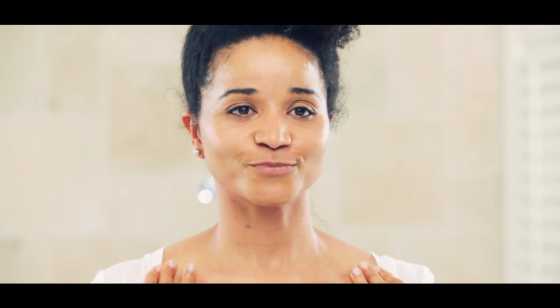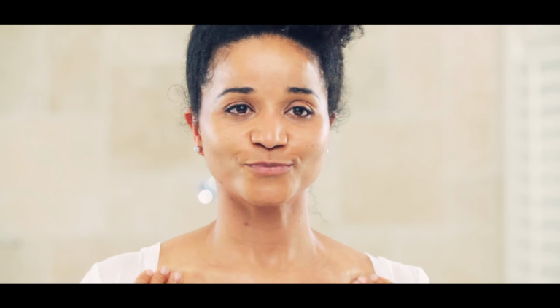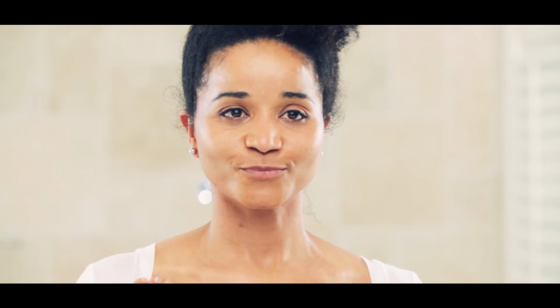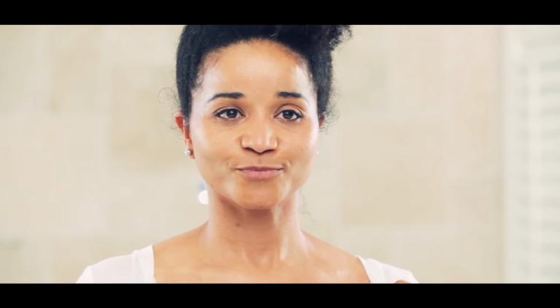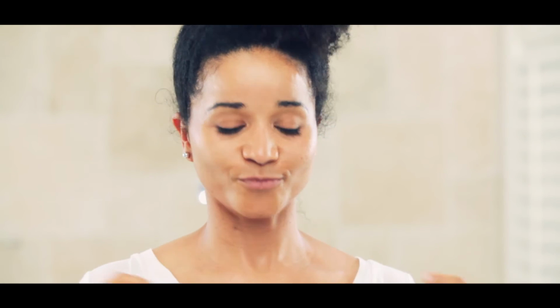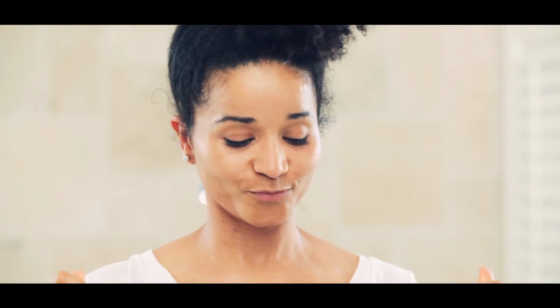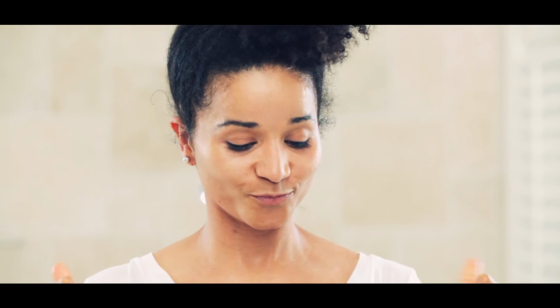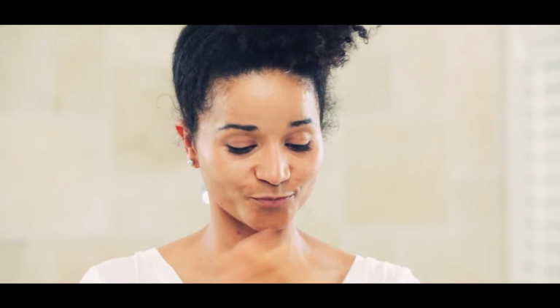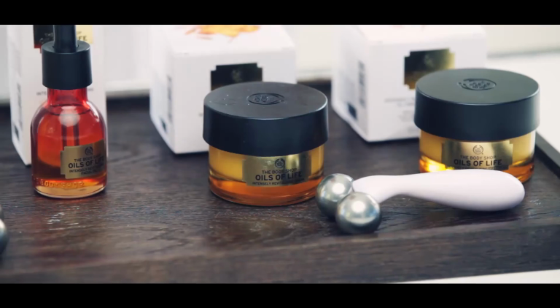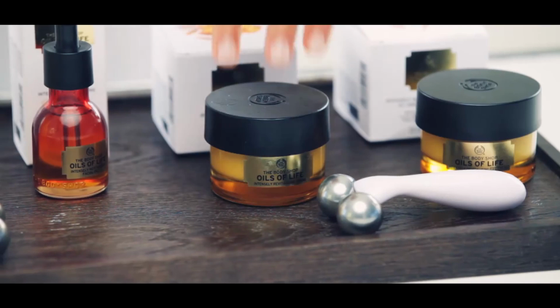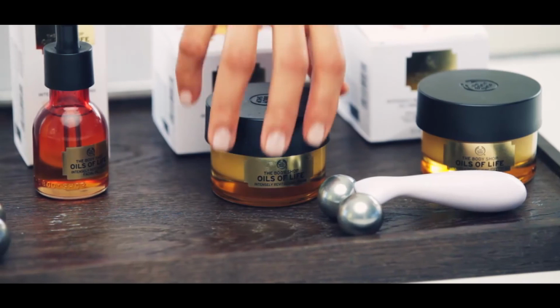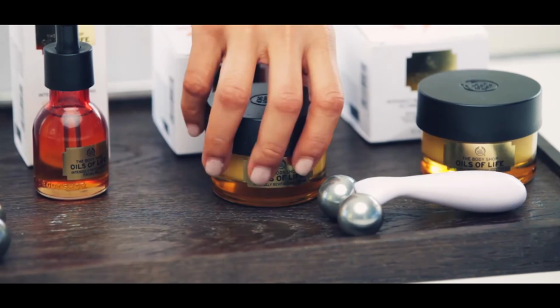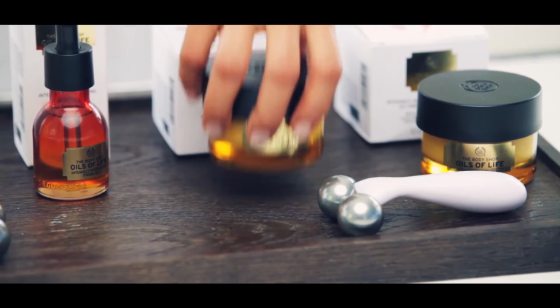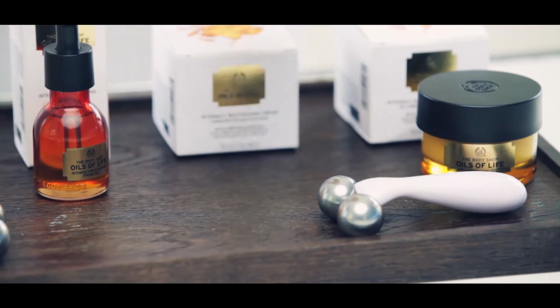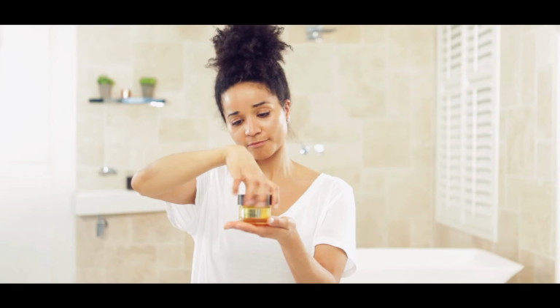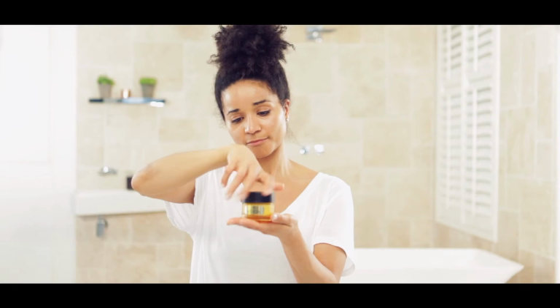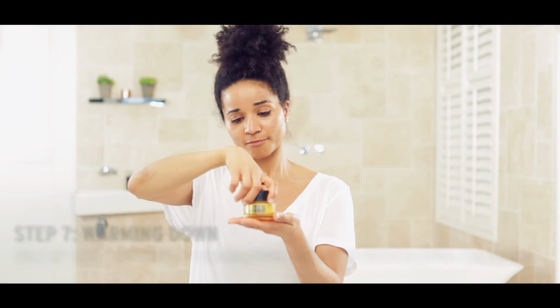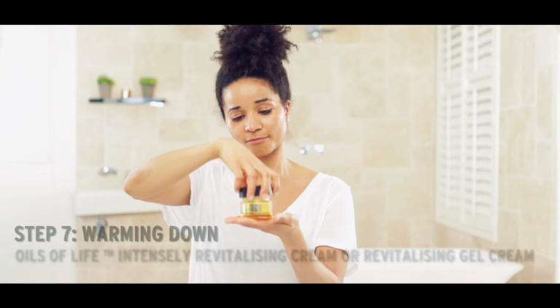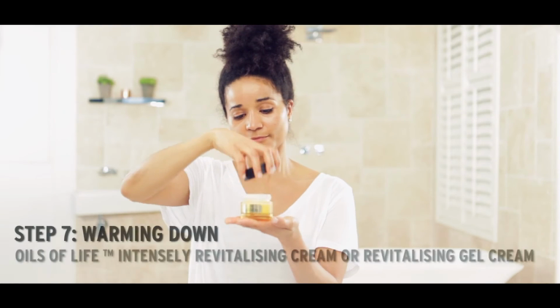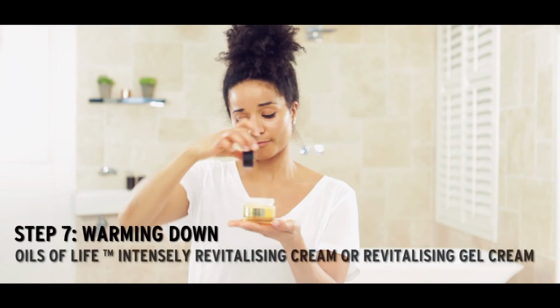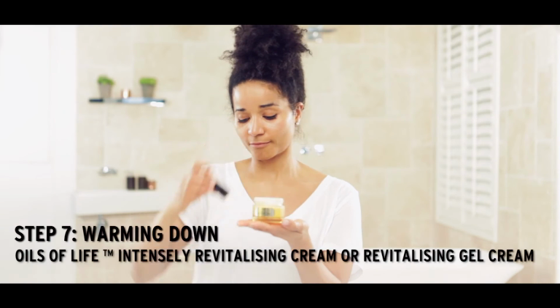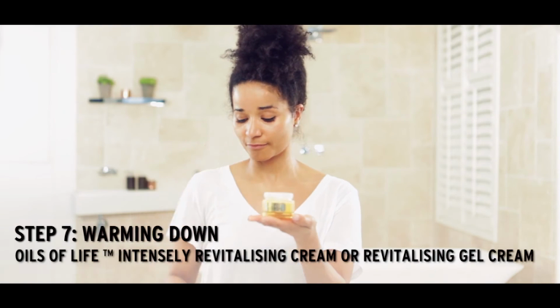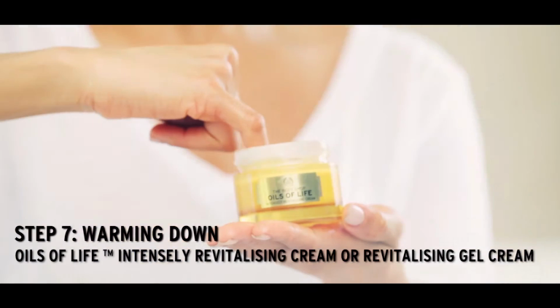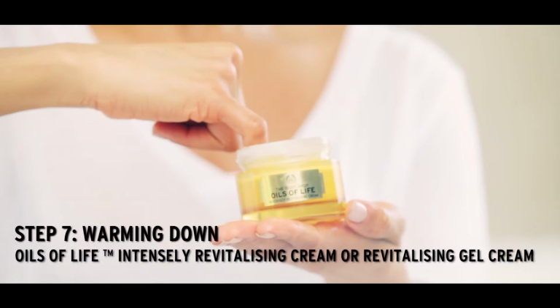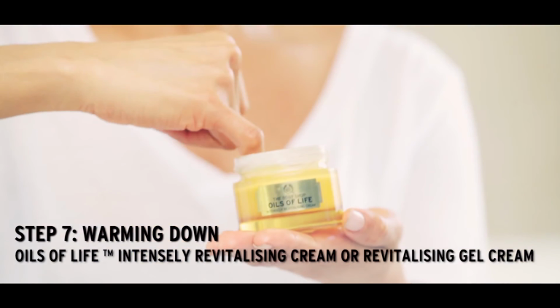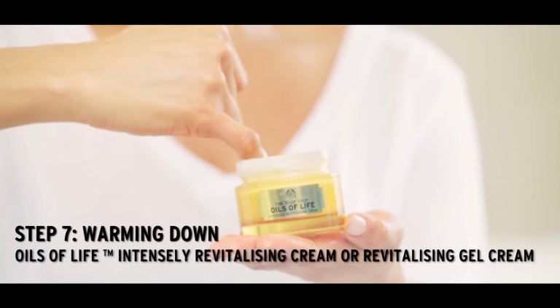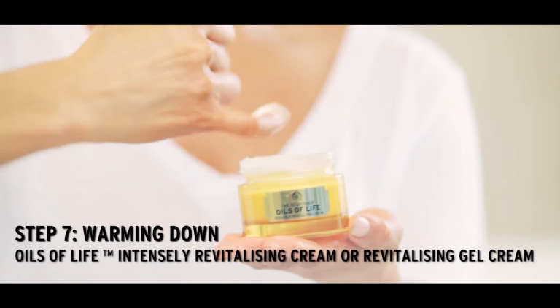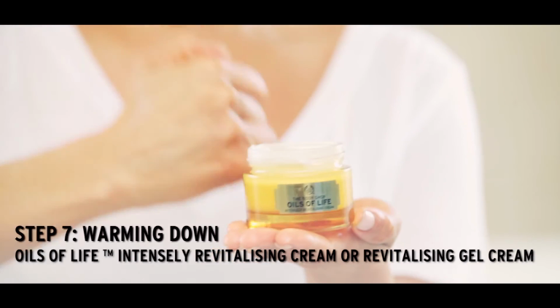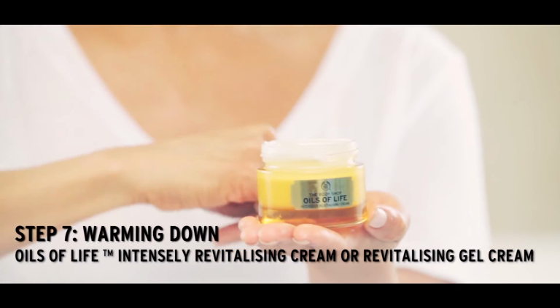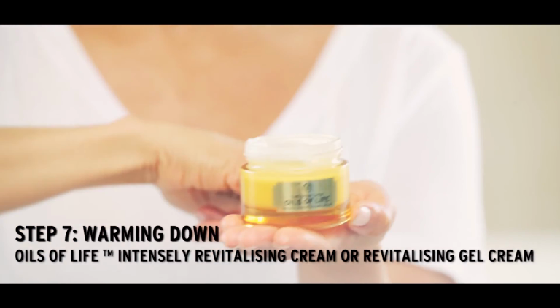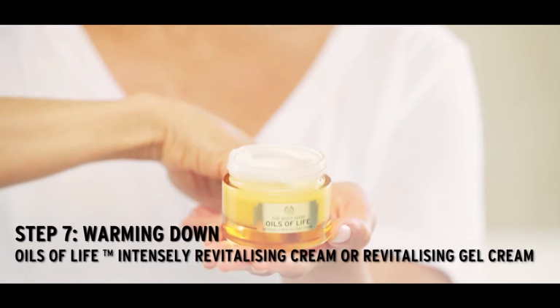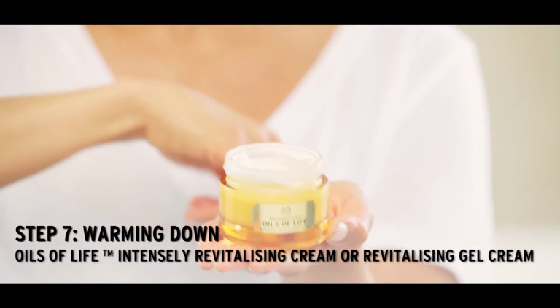To seal the skin, we can use the Gel Cream or the Intensive Revitalizing Cream.